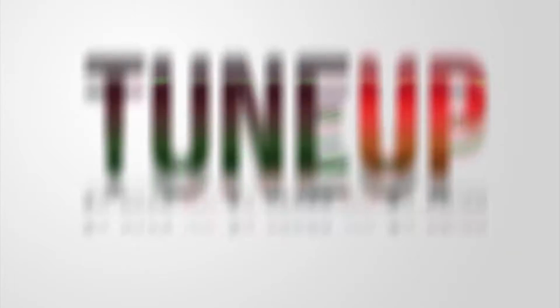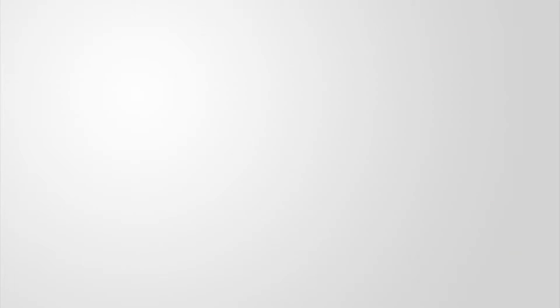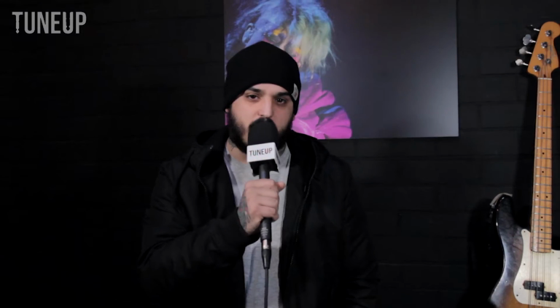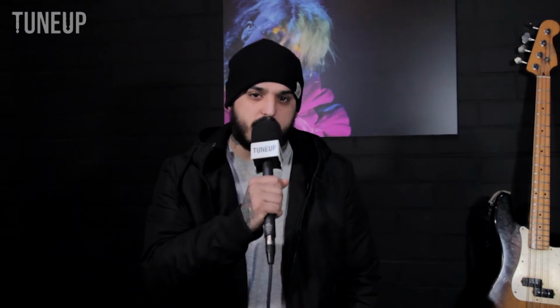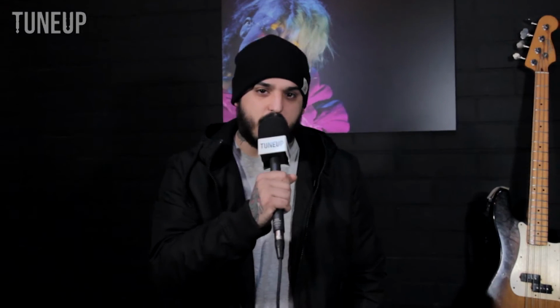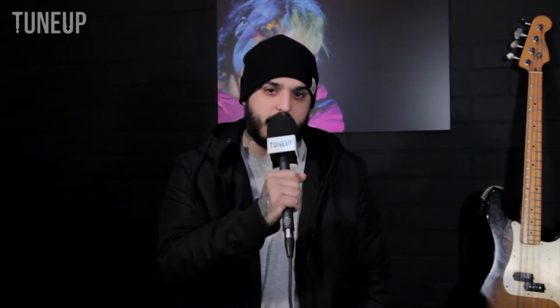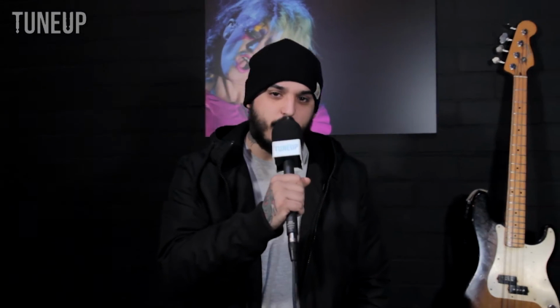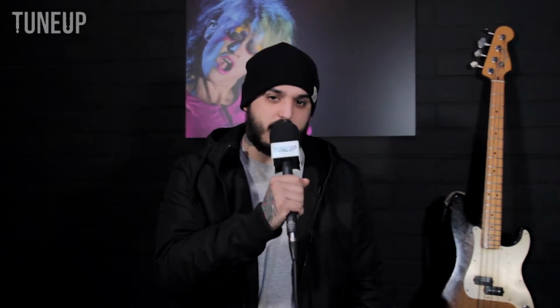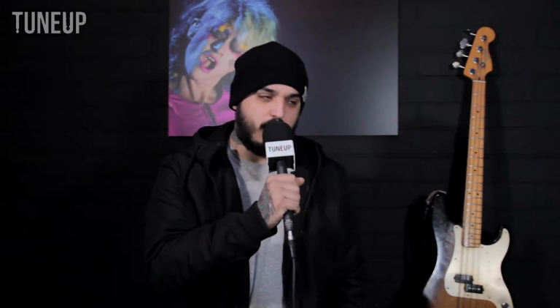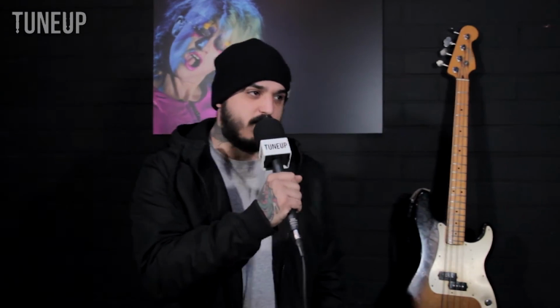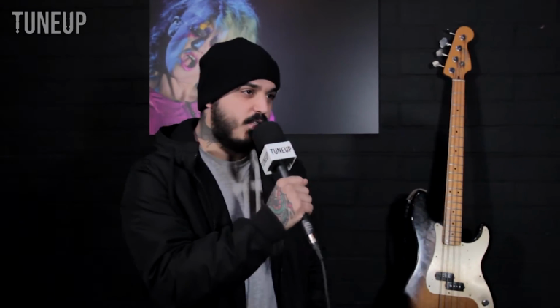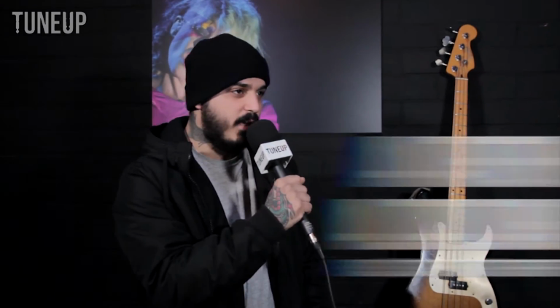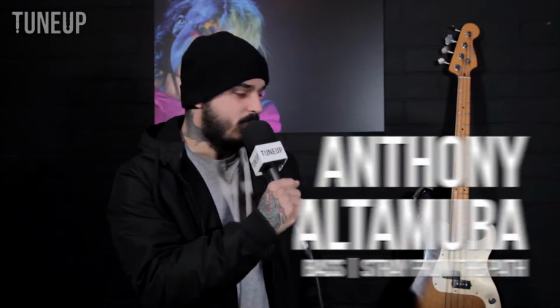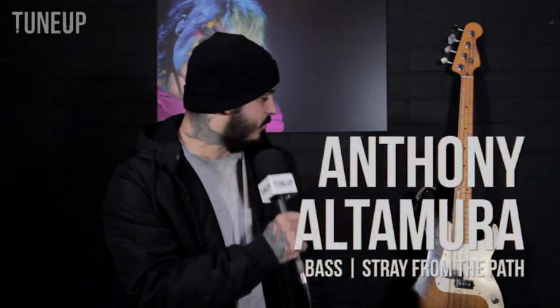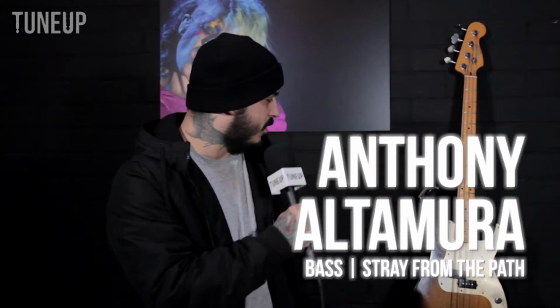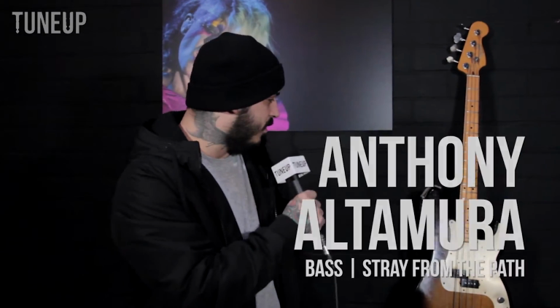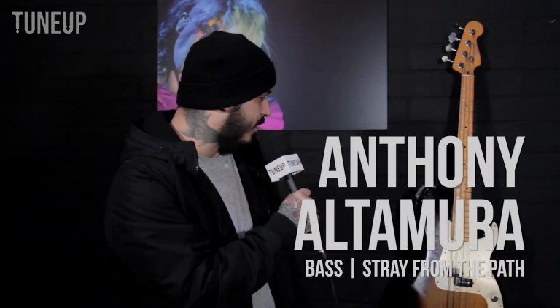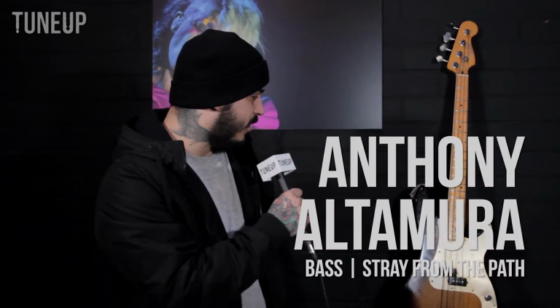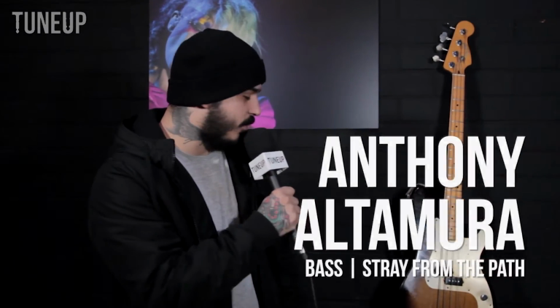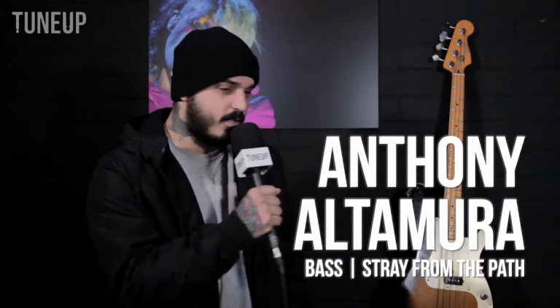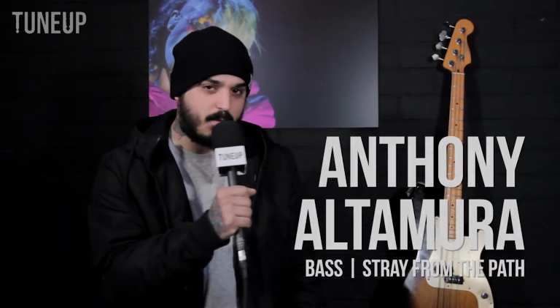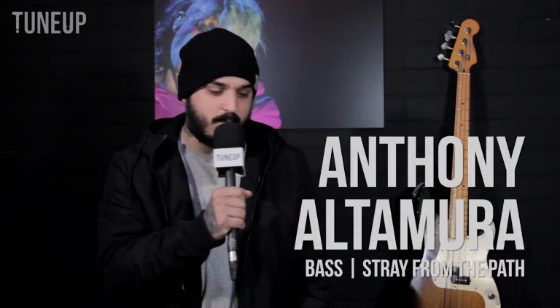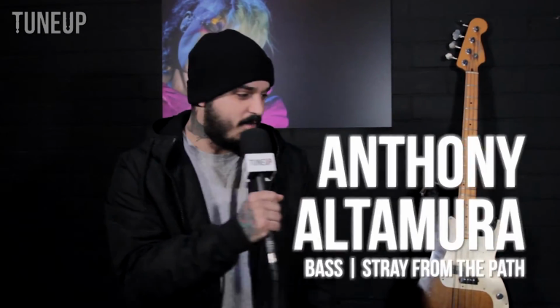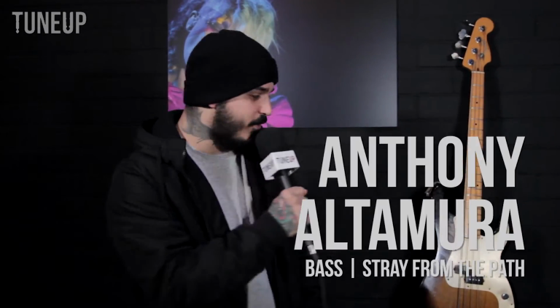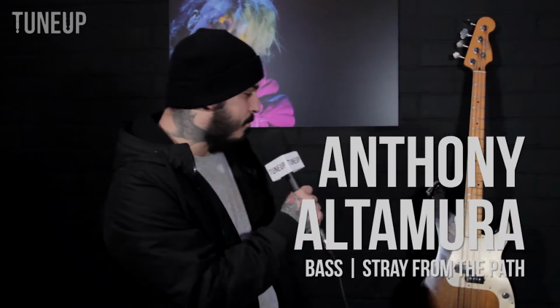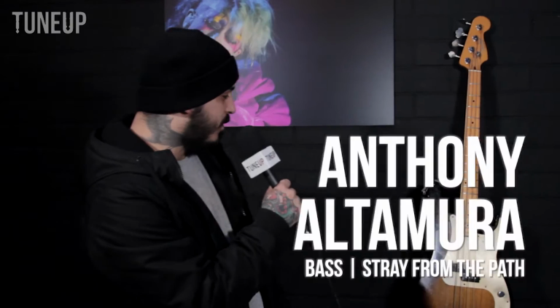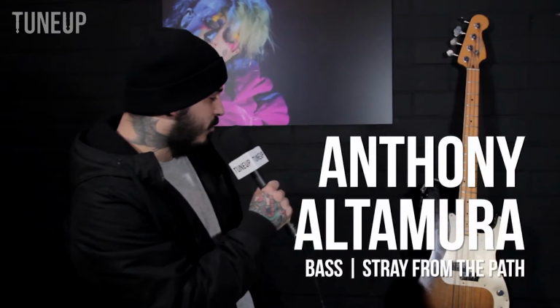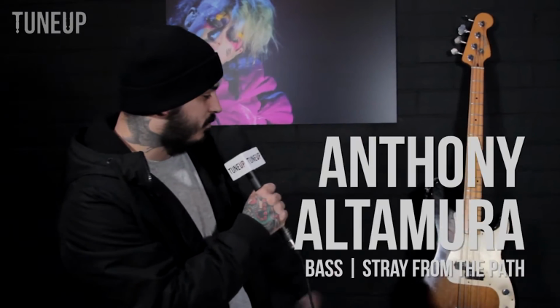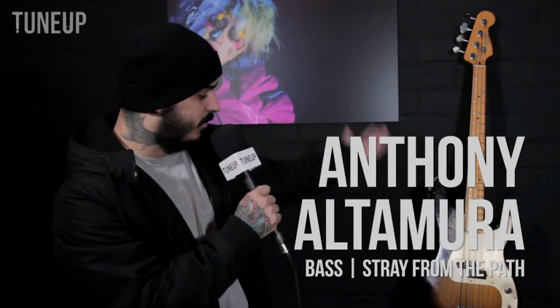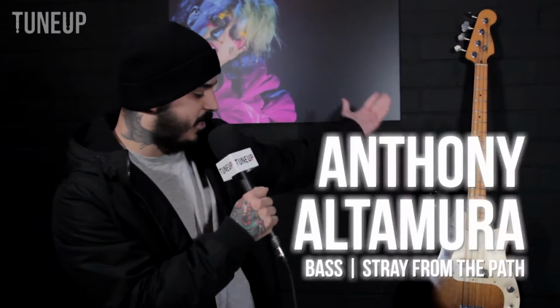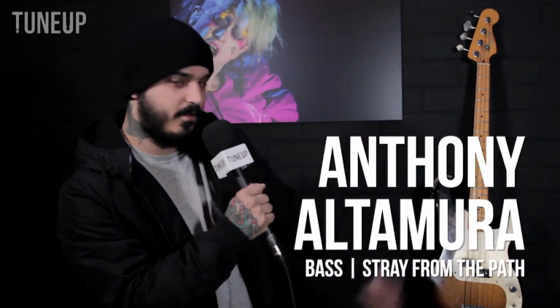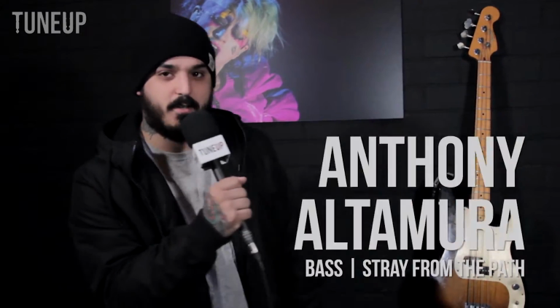What's up guys, hanging here with the boys from TuneUp, and we're going to talk about my very minimal gear here.